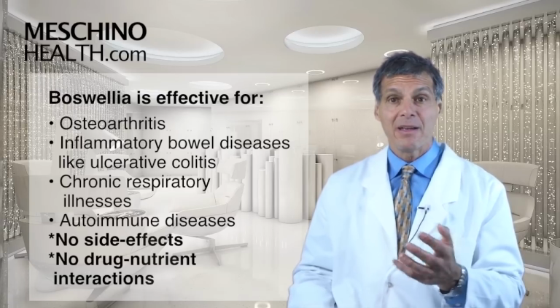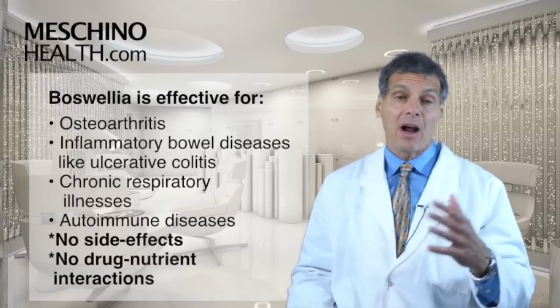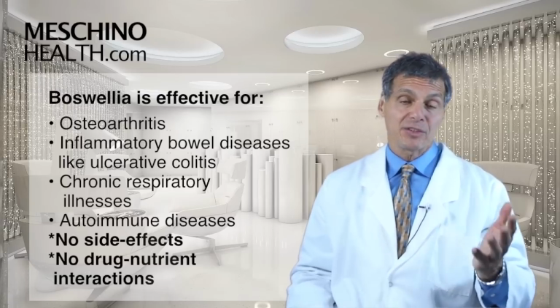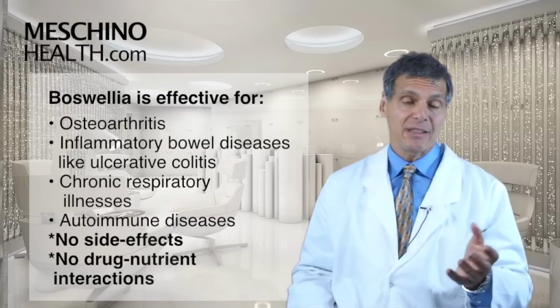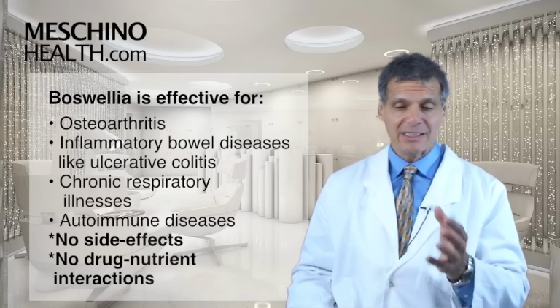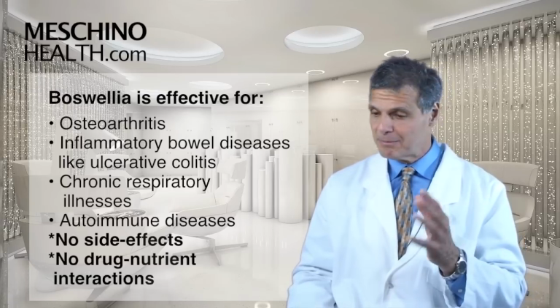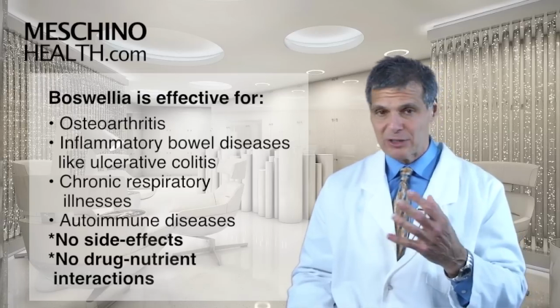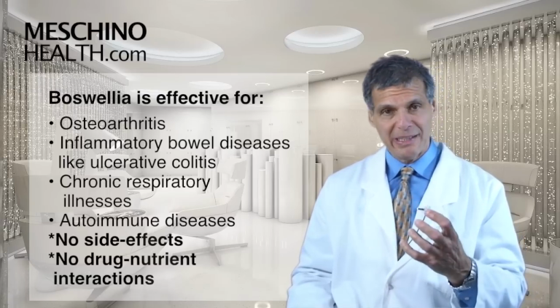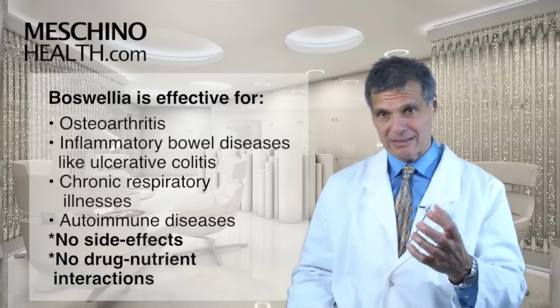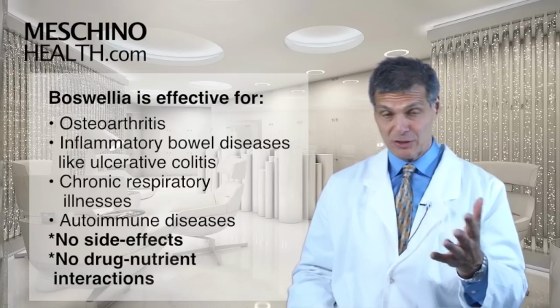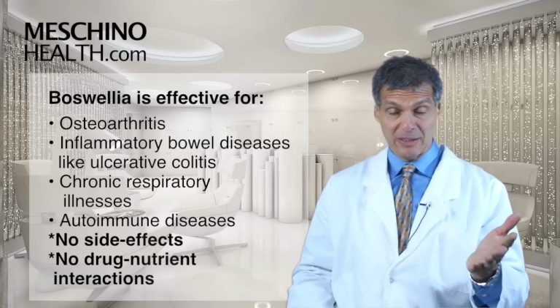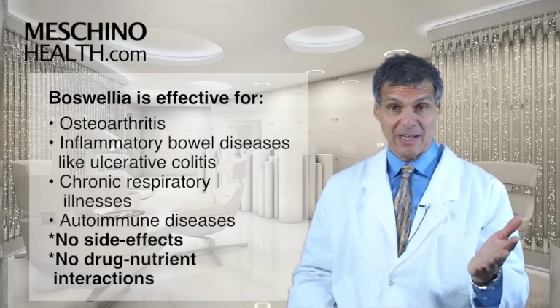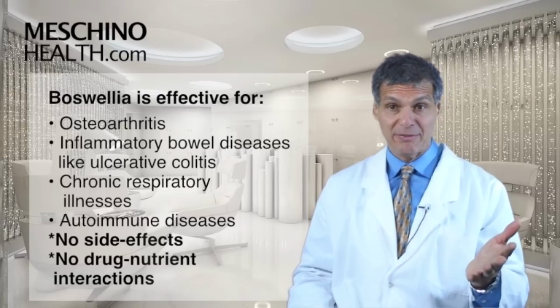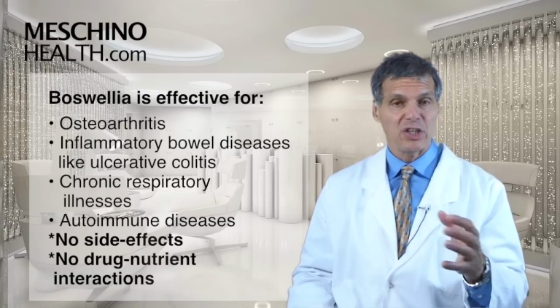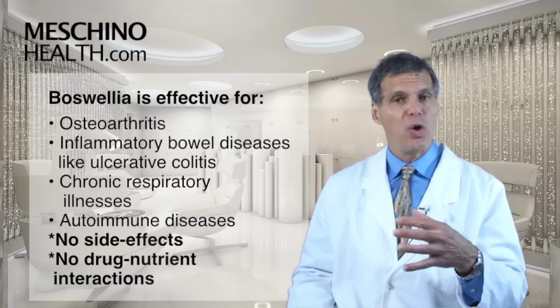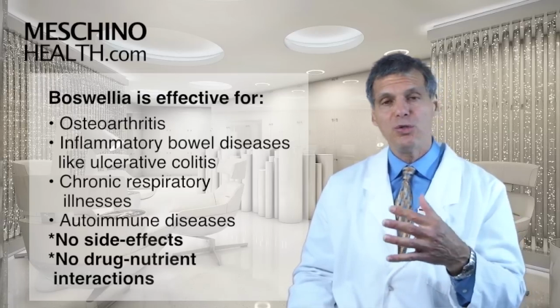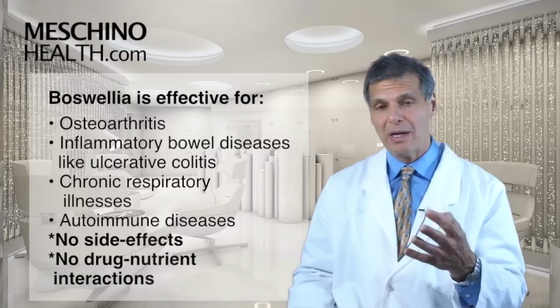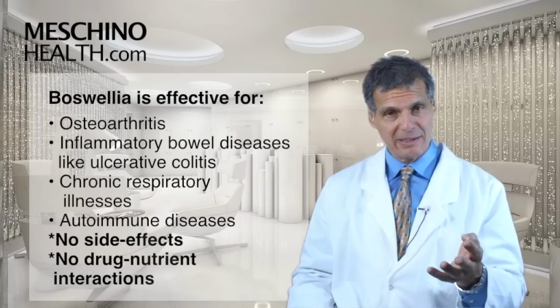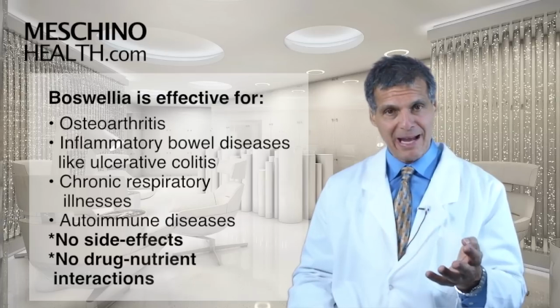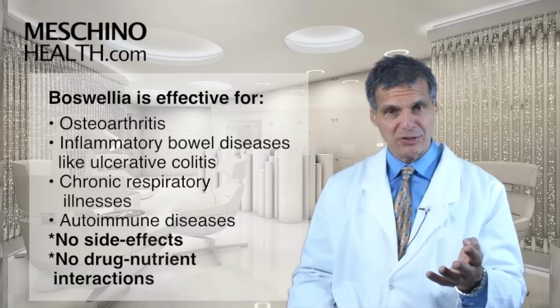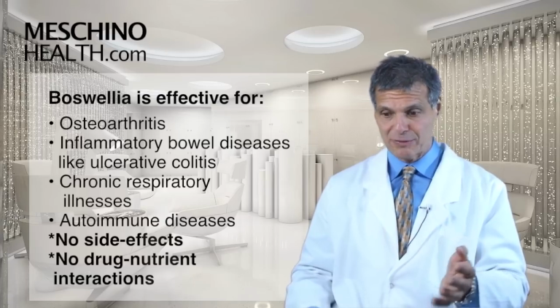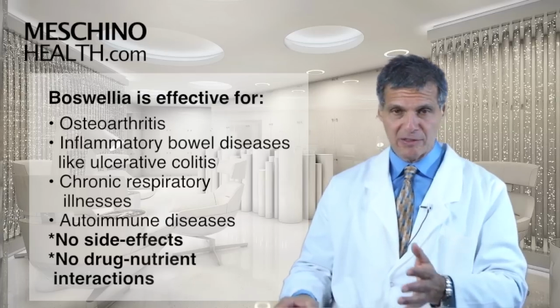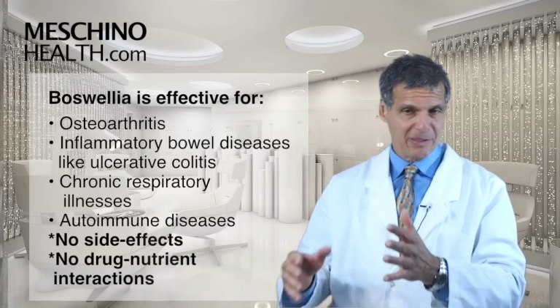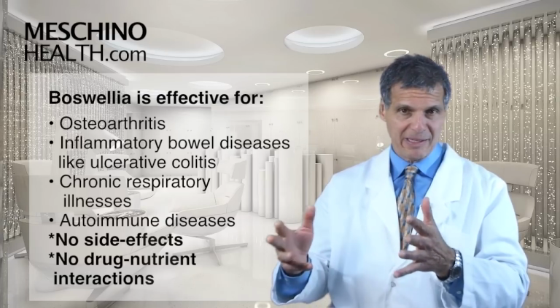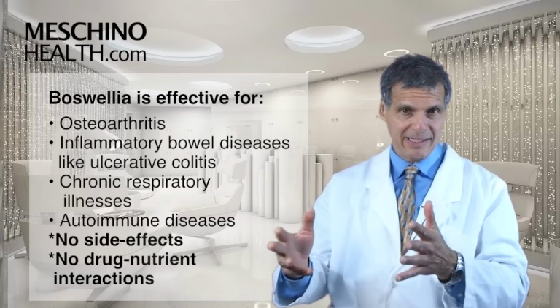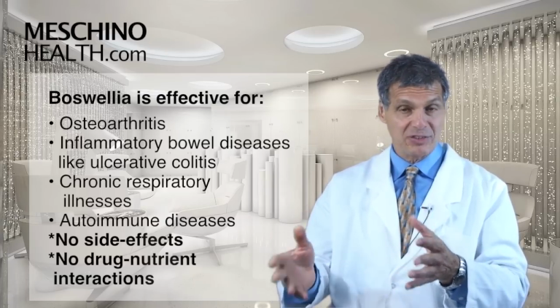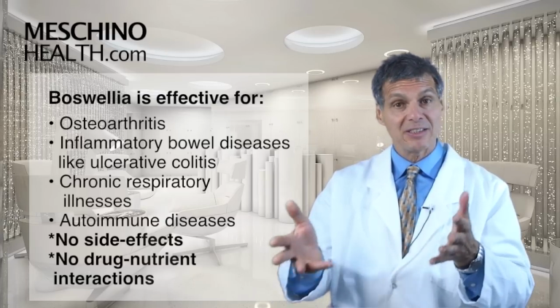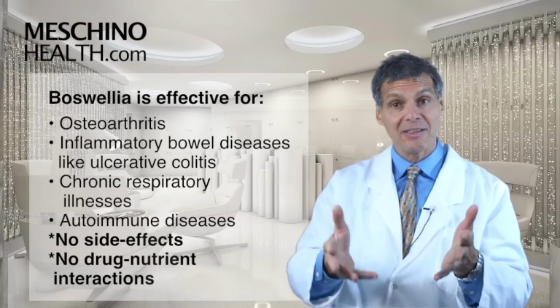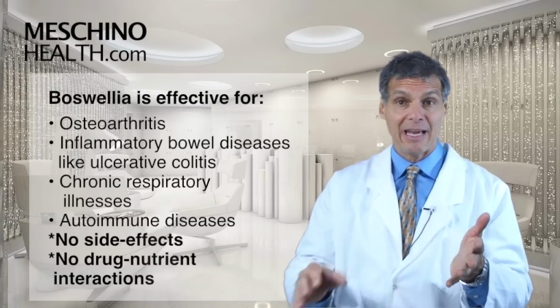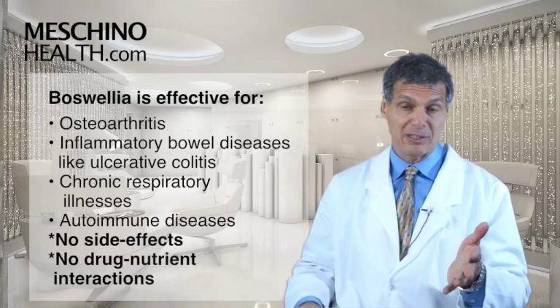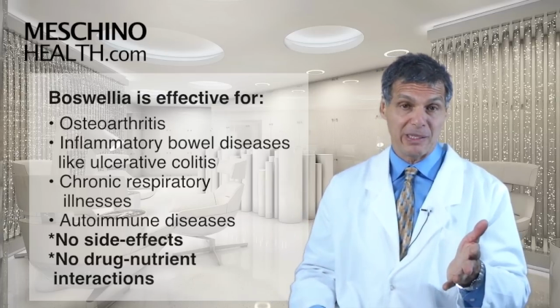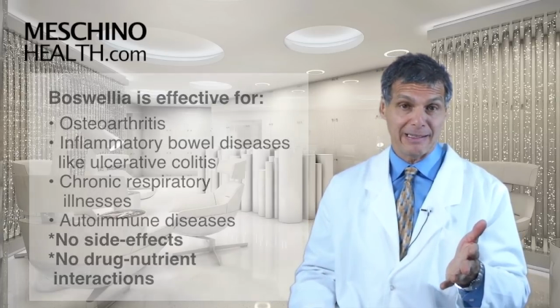Are there side effects? Boswellia has virtually no side effects and no drug interactions. So if you're on other medications, you can still add Boswellia.